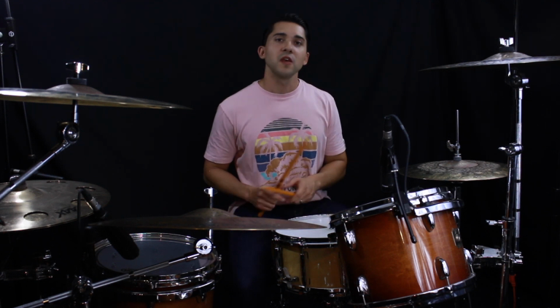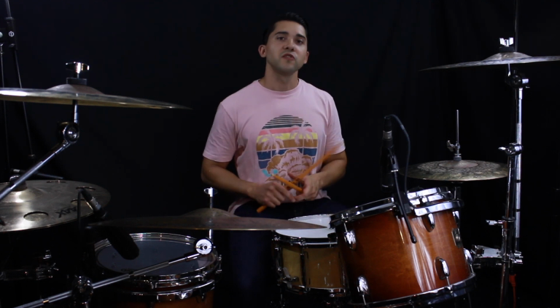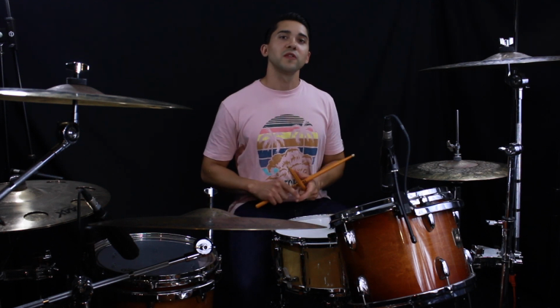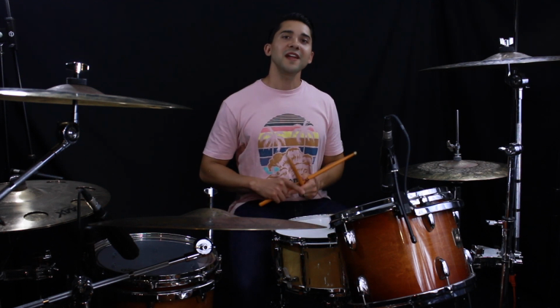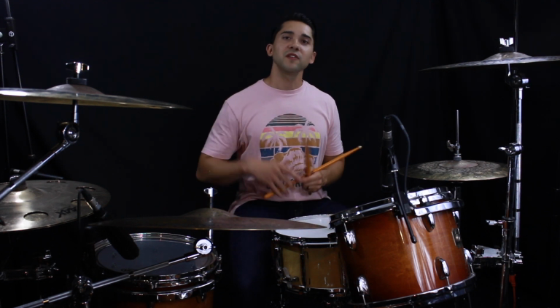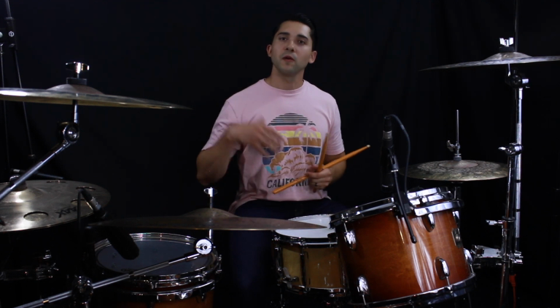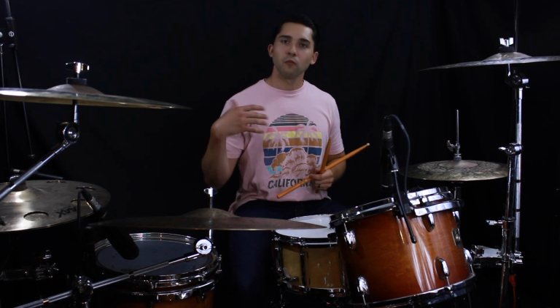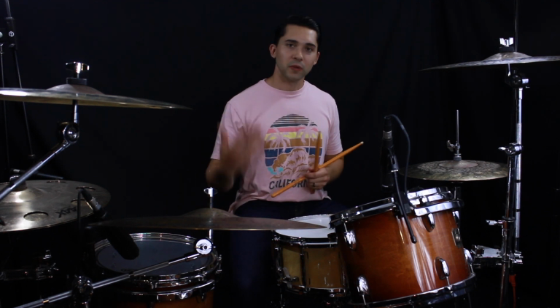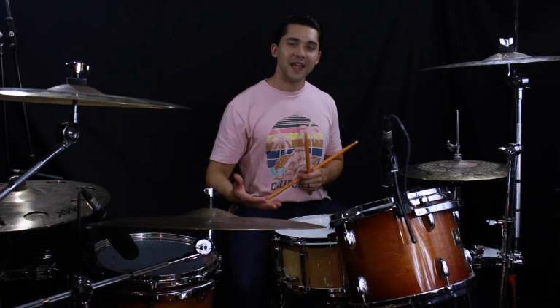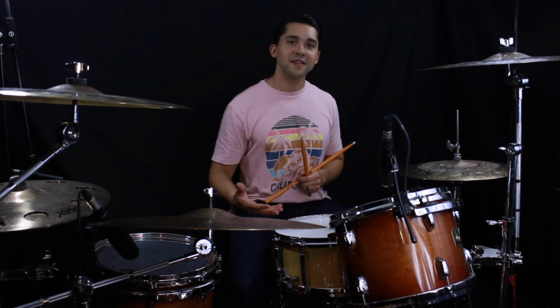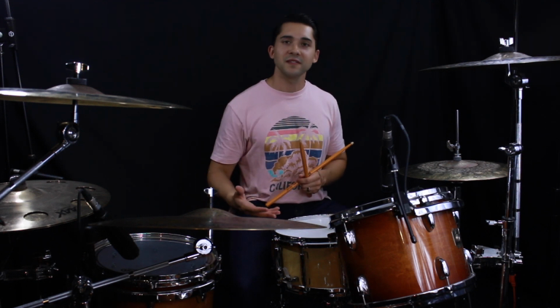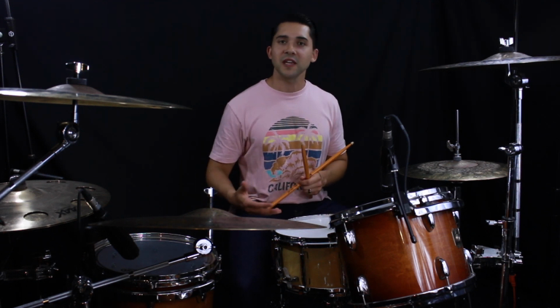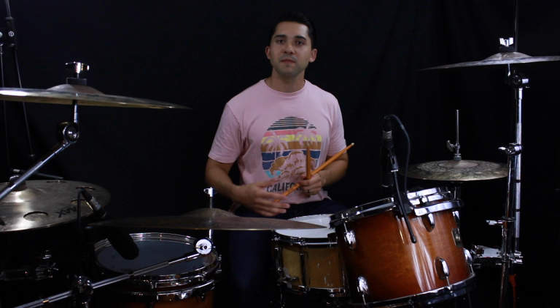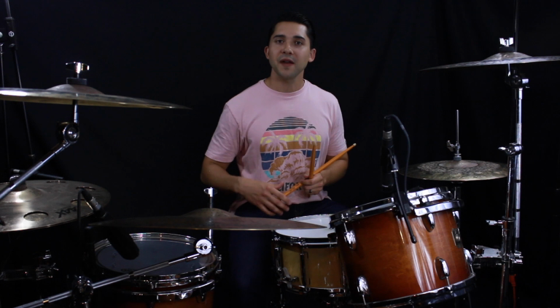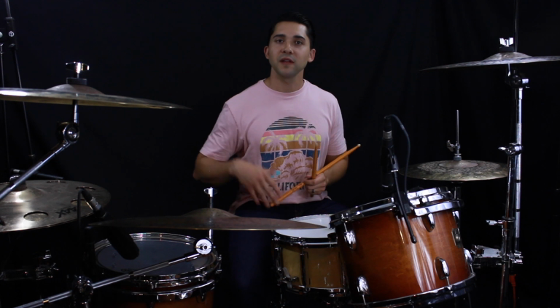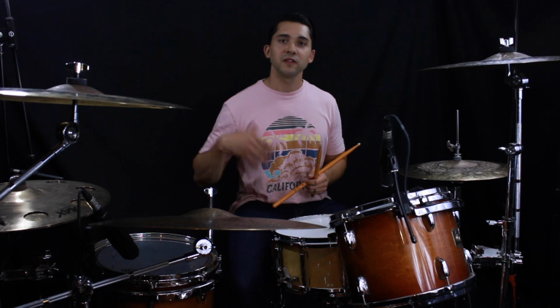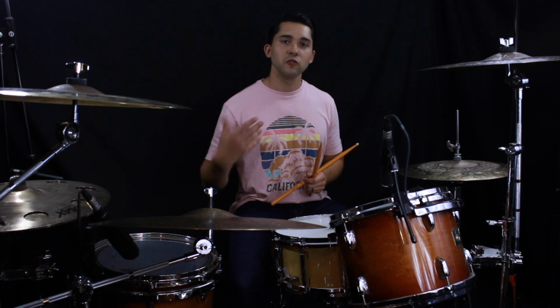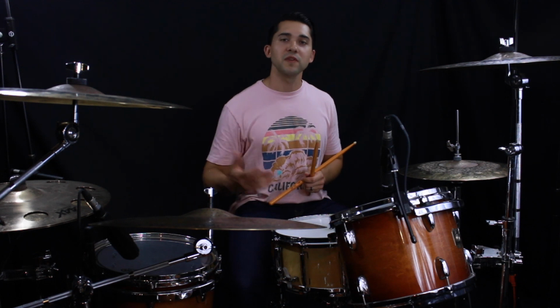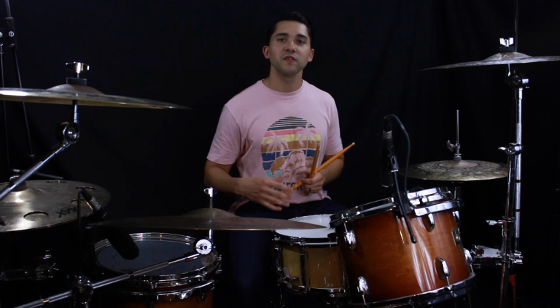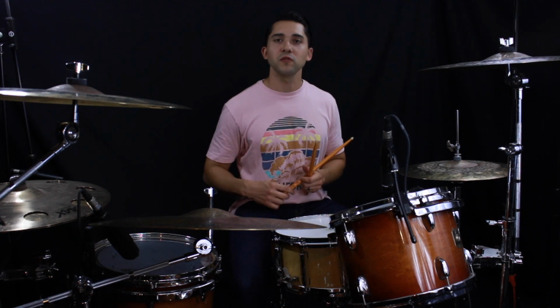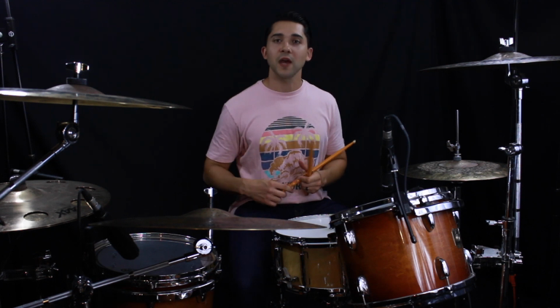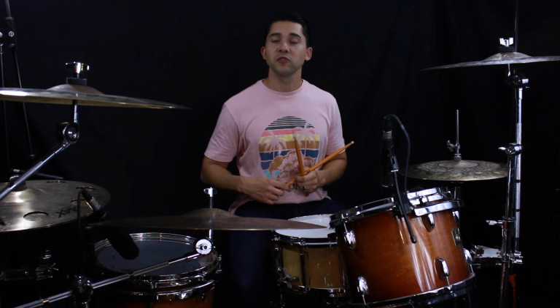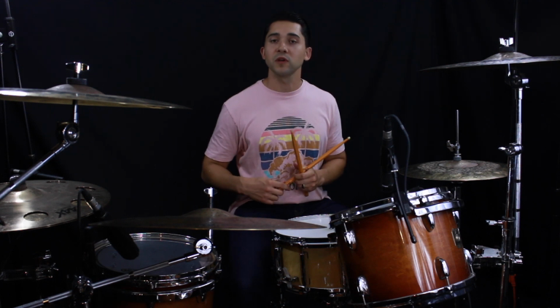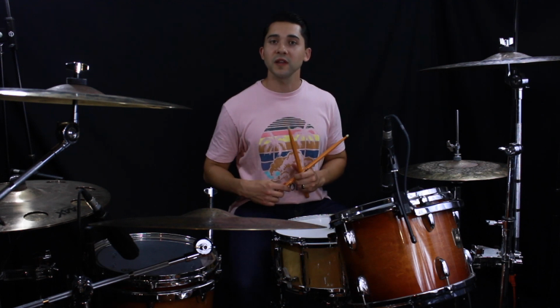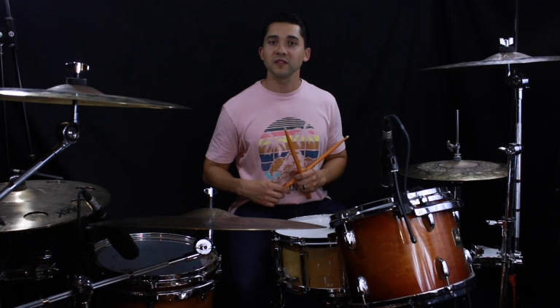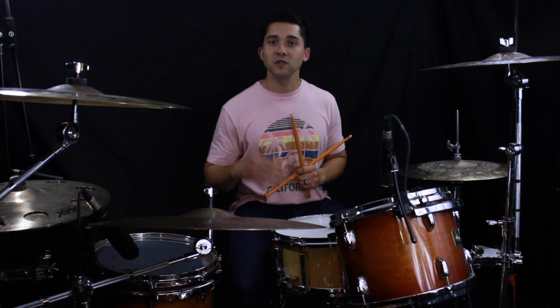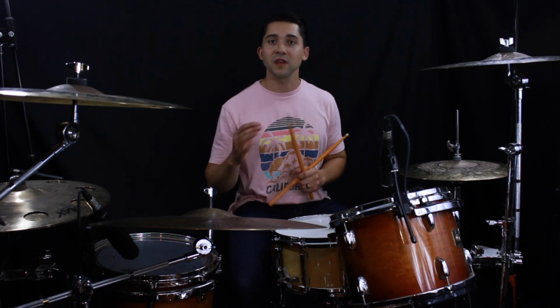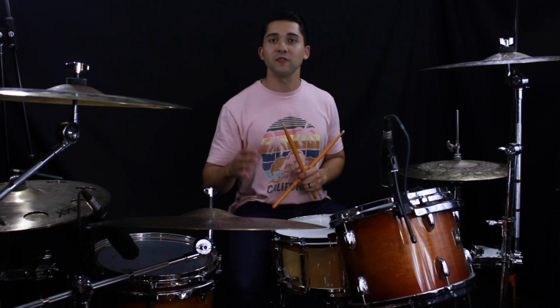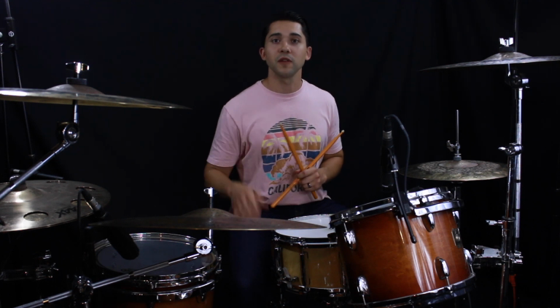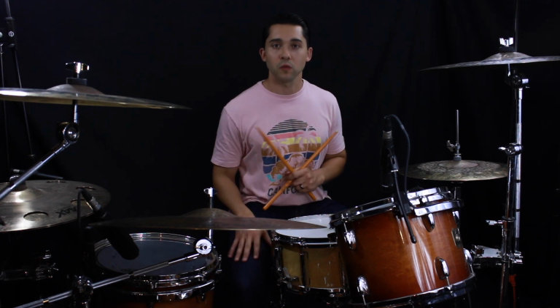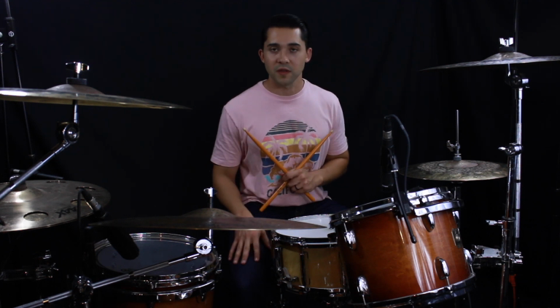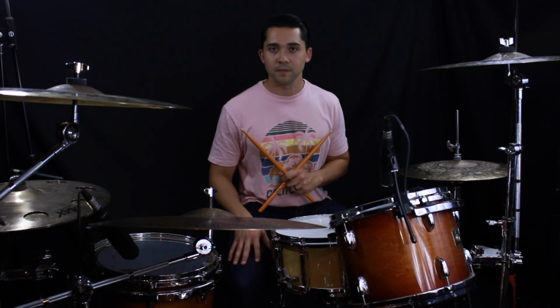So let's play this sticking pattern and loop it a few times to a click so you can get familiar with it.